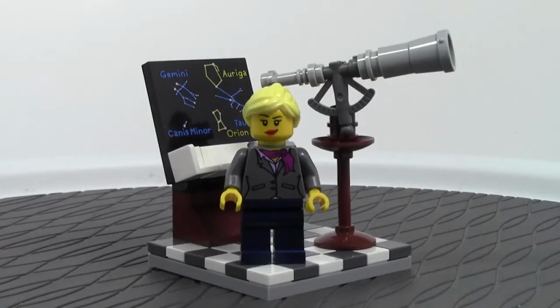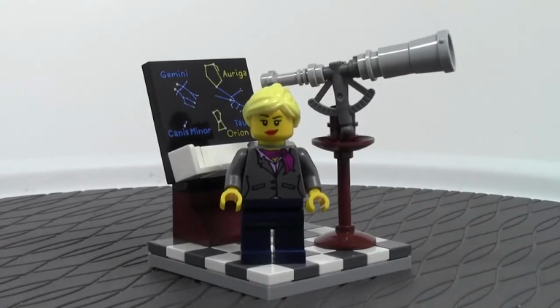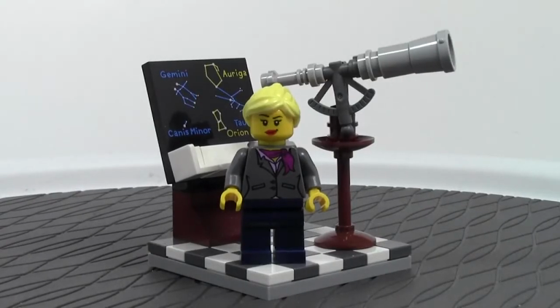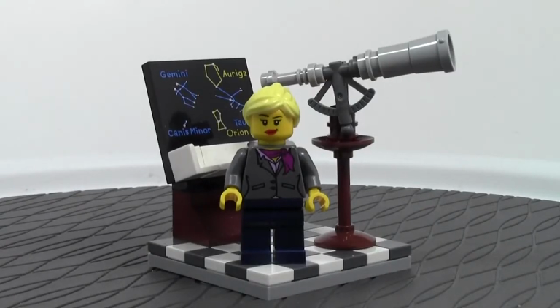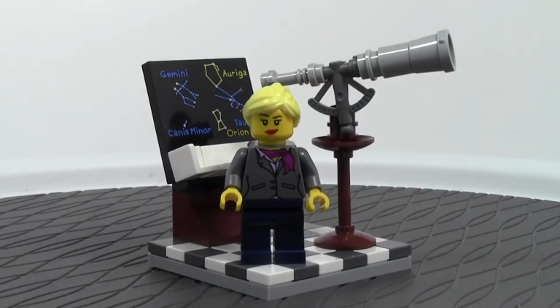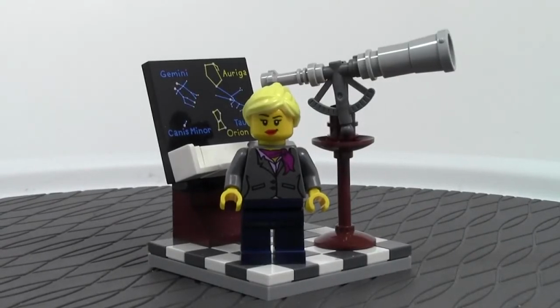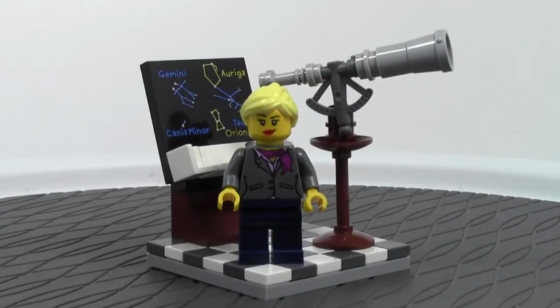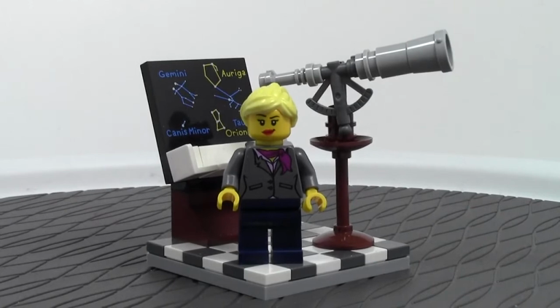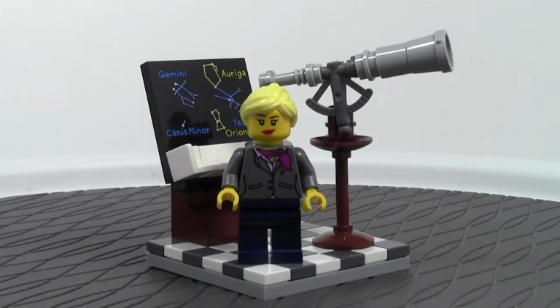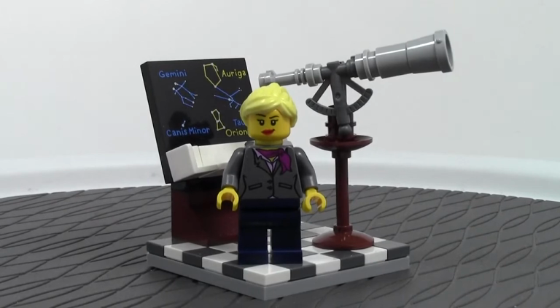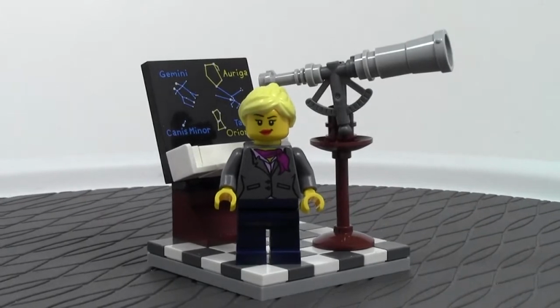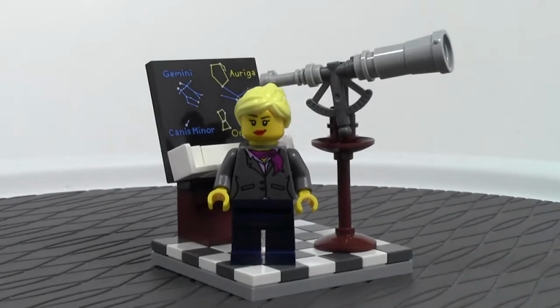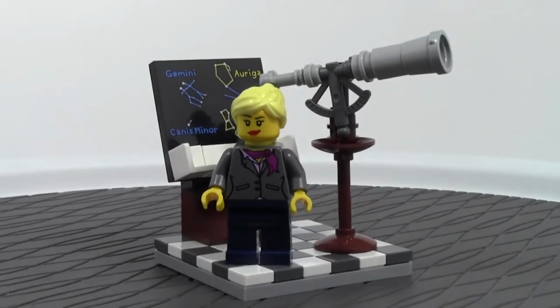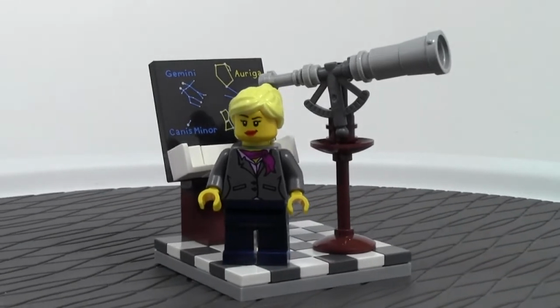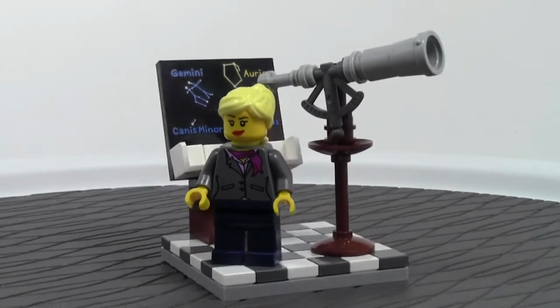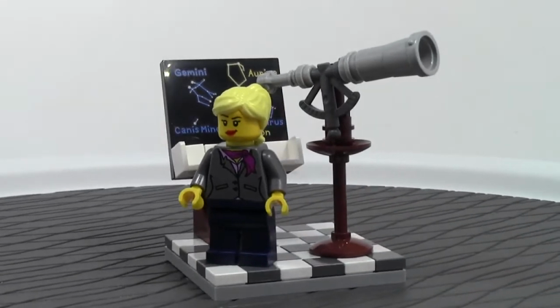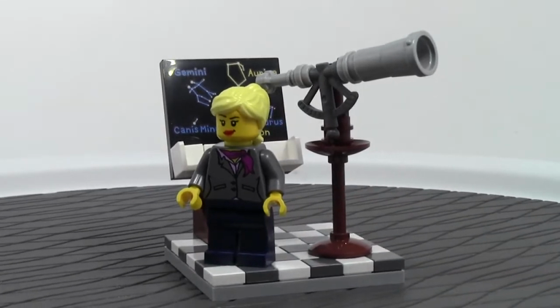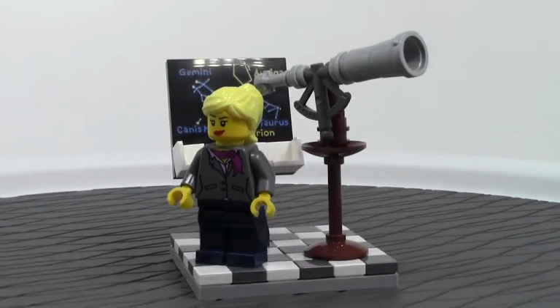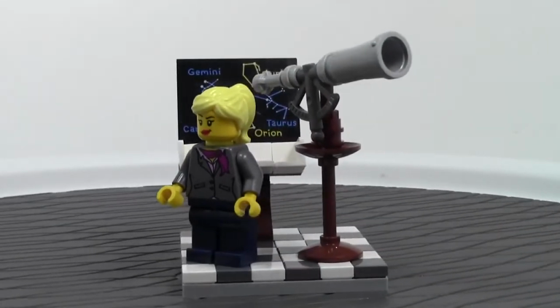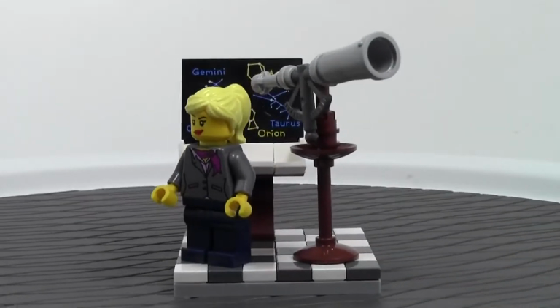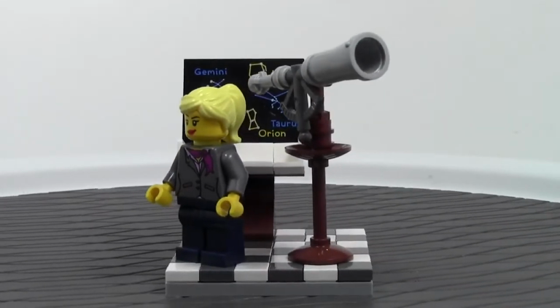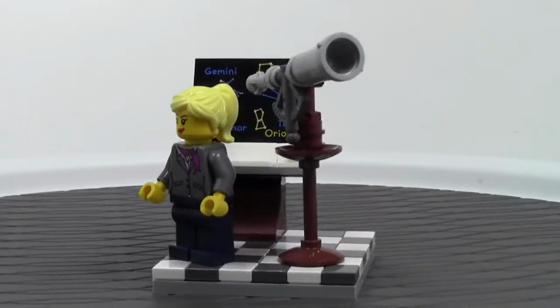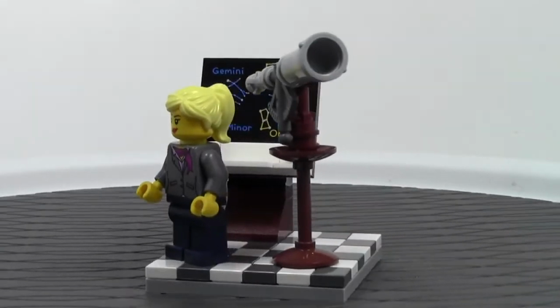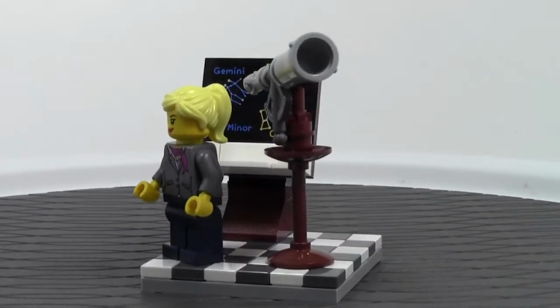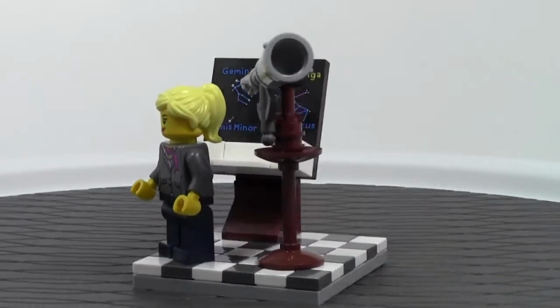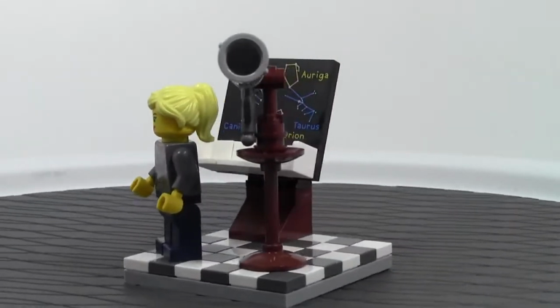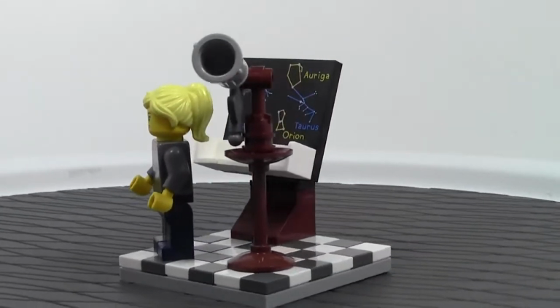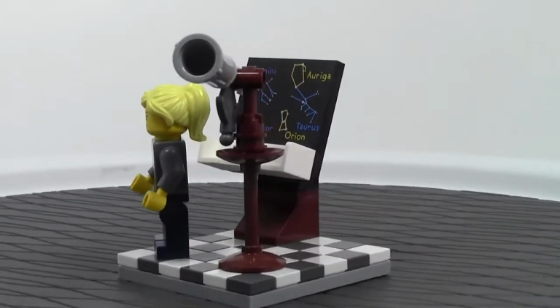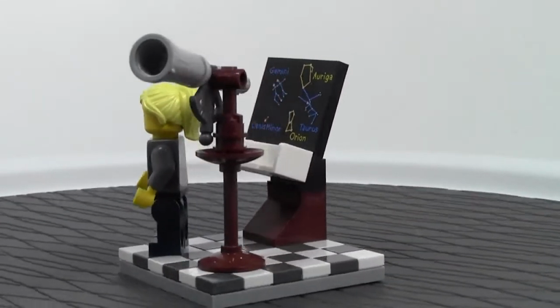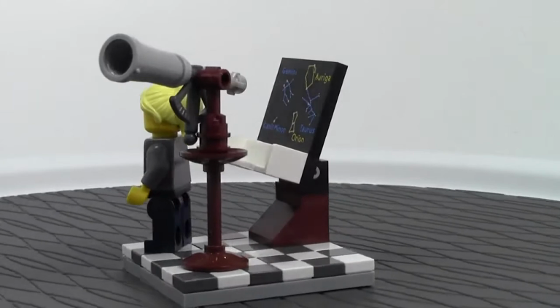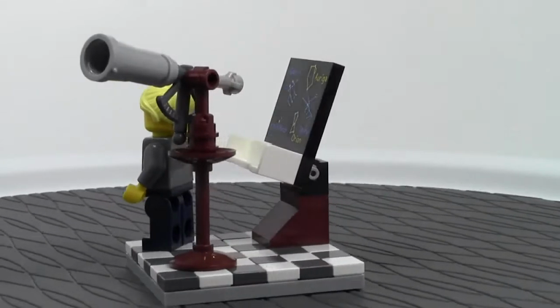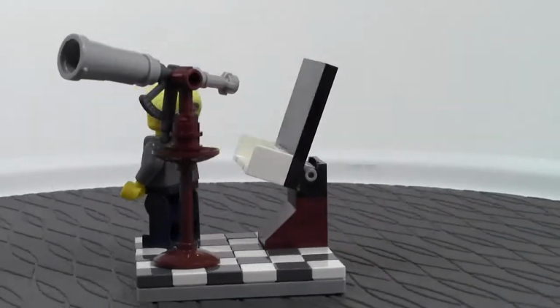Here's the next set, and that is the Astronomer. We'll do a 360 on it before we go into more detail.